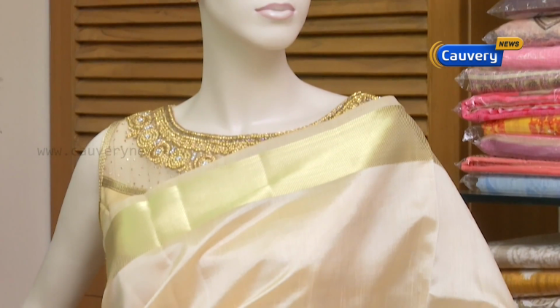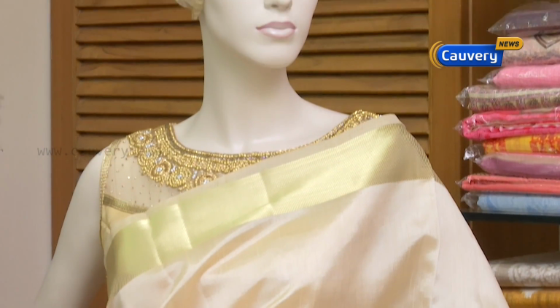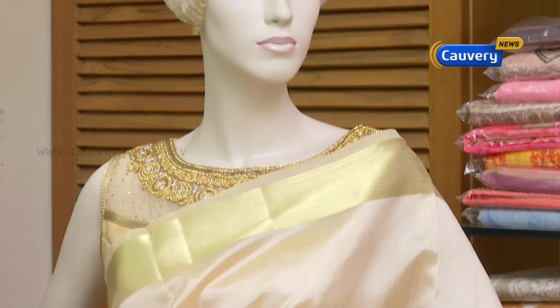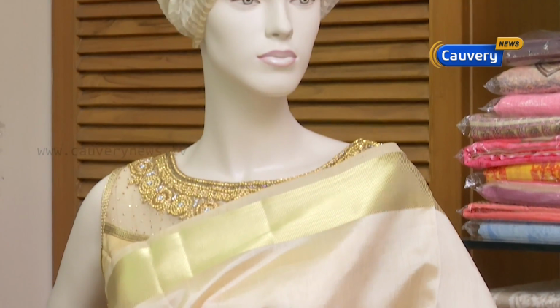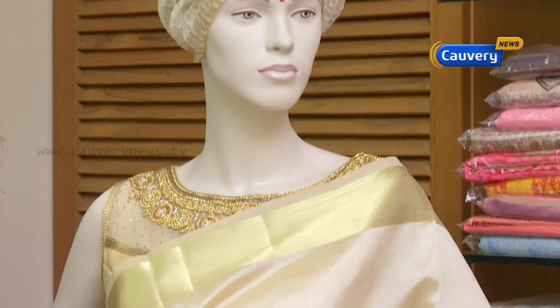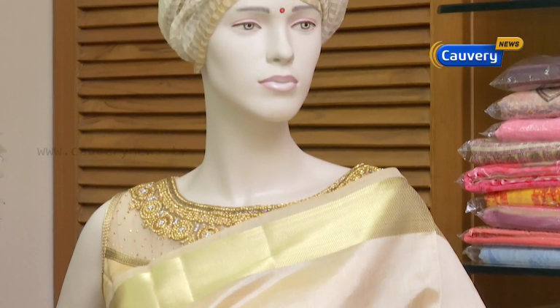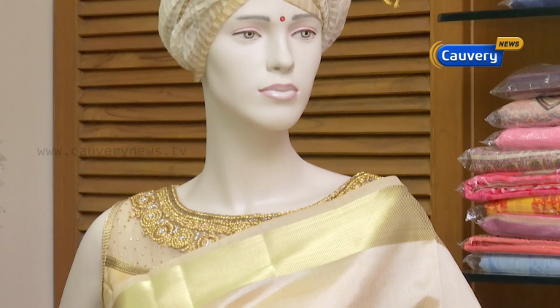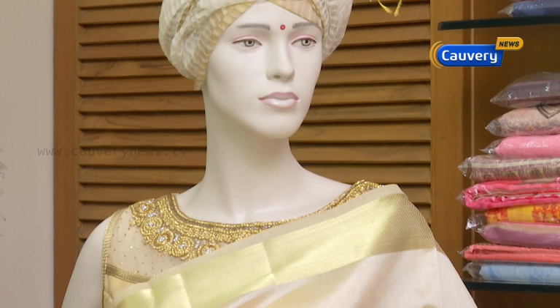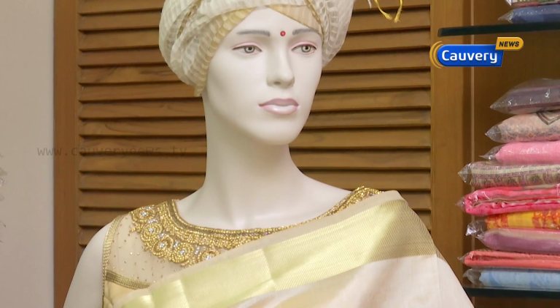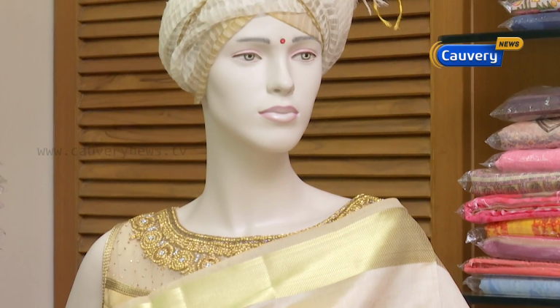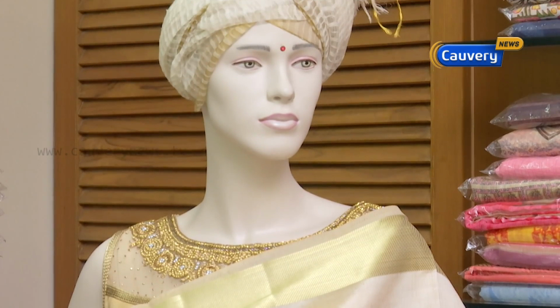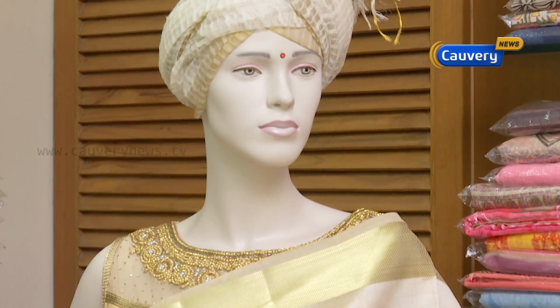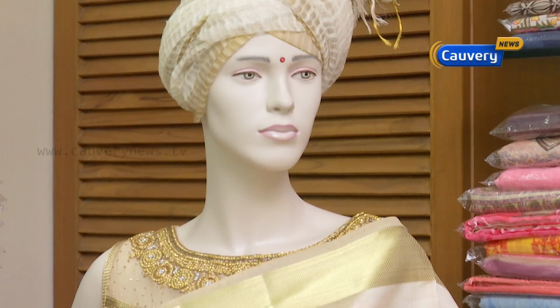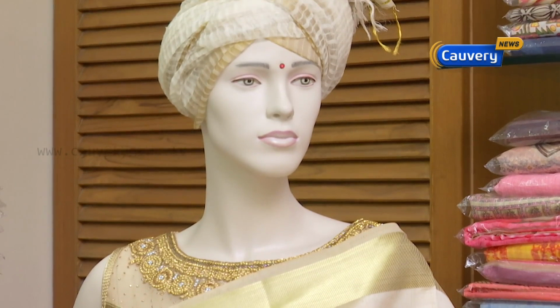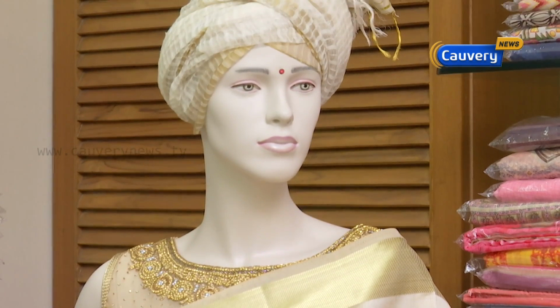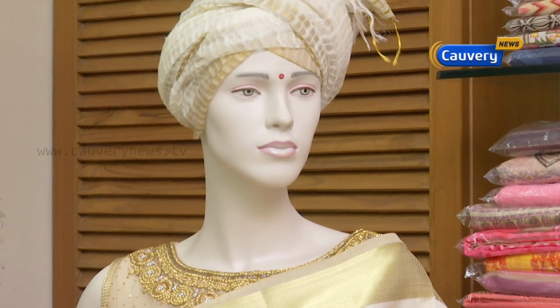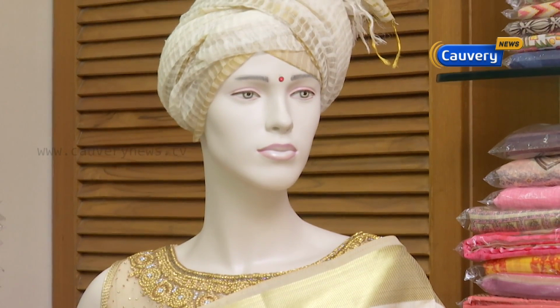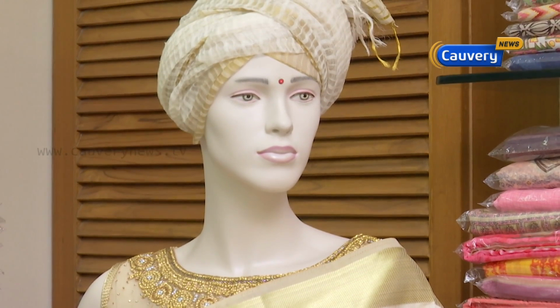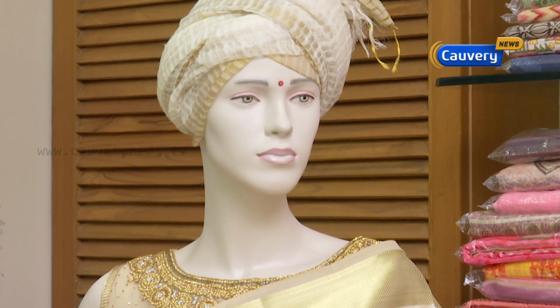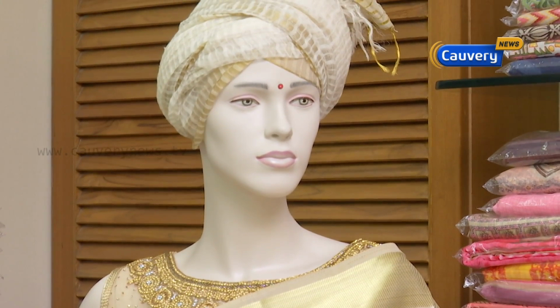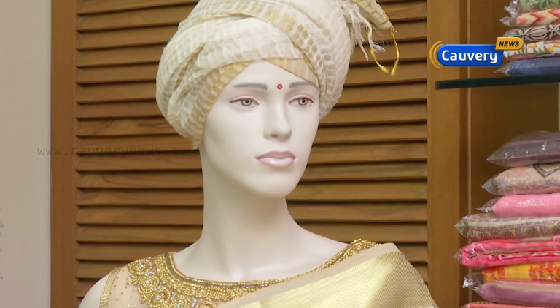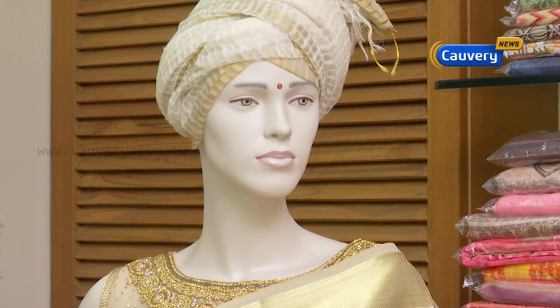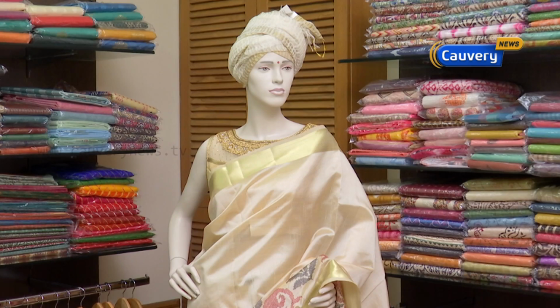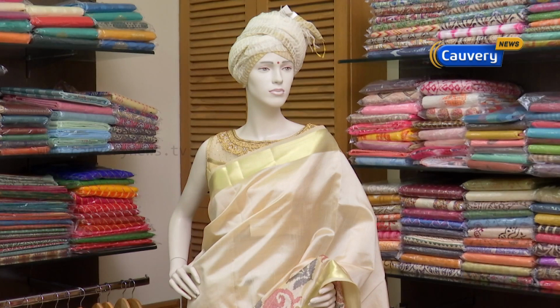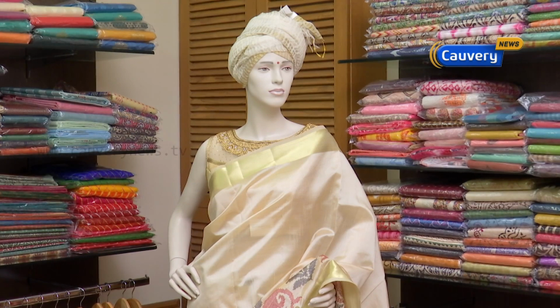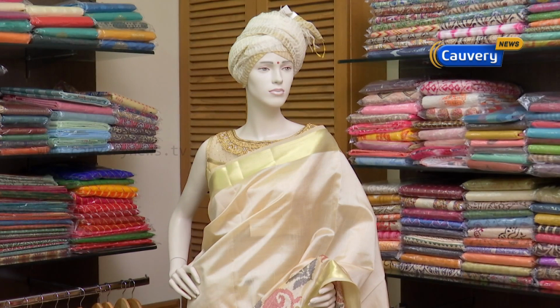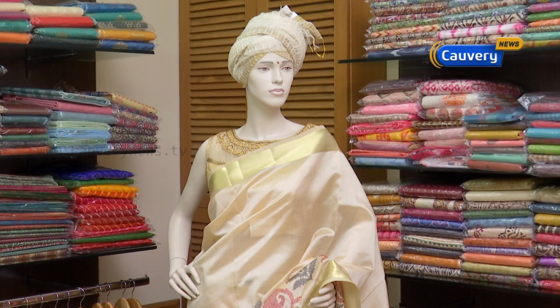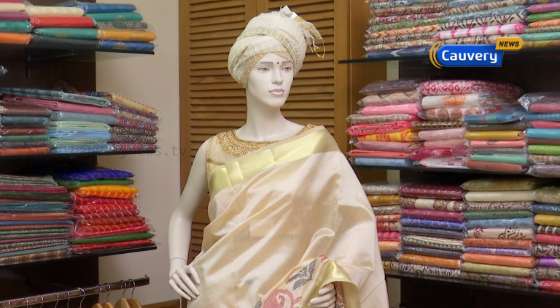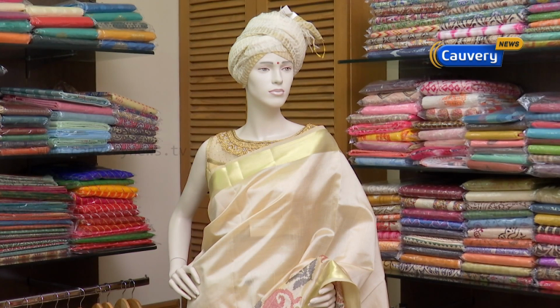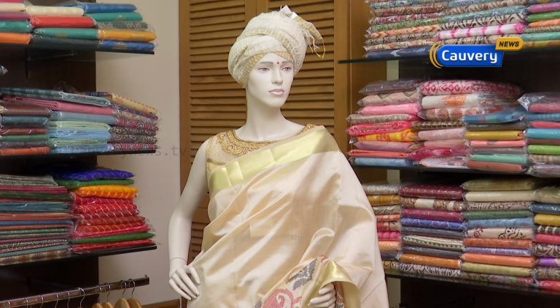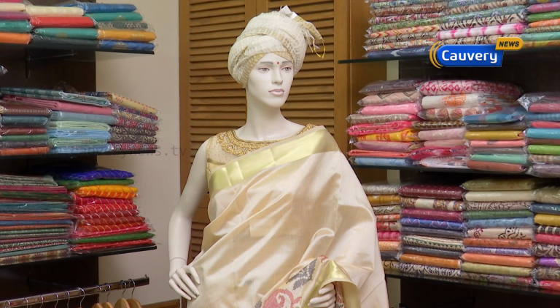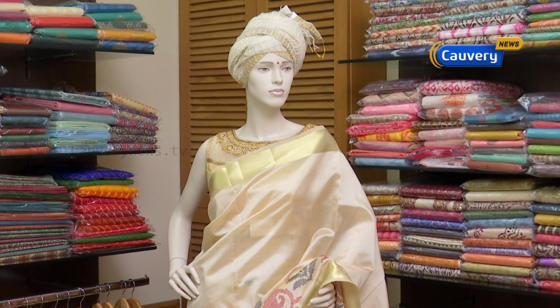If you look at the price, it's very nominal. It starts from around ₹300, and you can get pieces ranging up to ₹3,000 to ₹5,000.